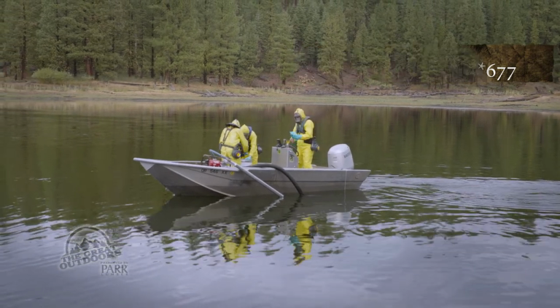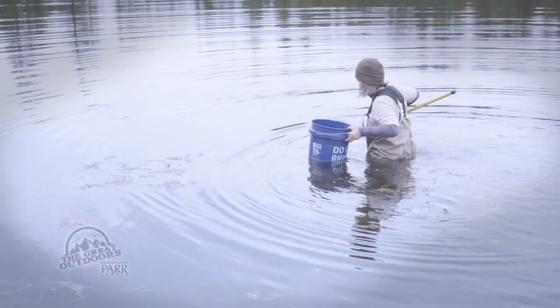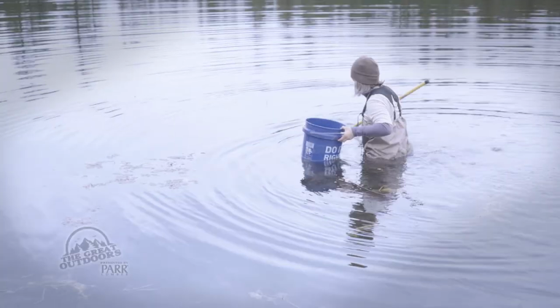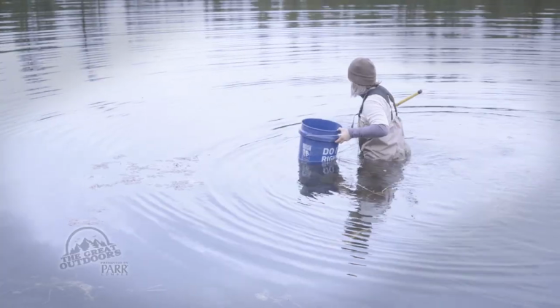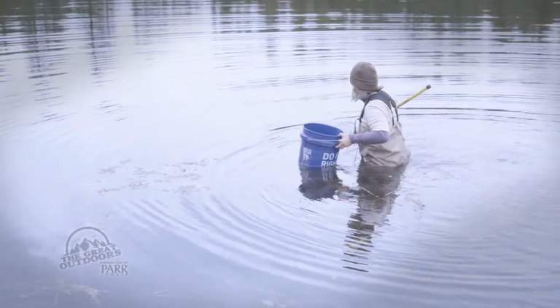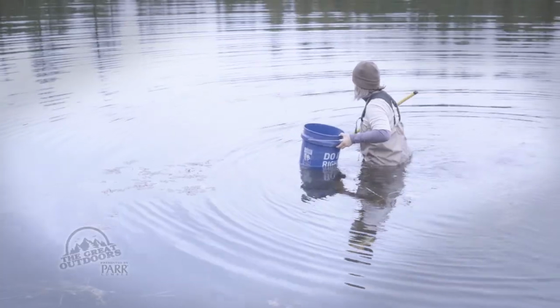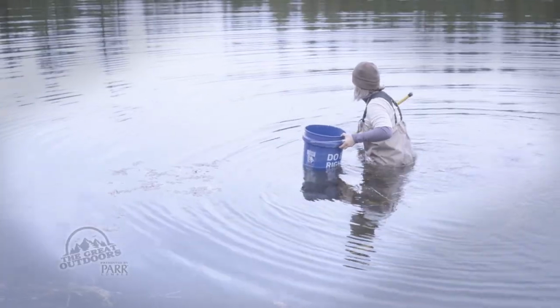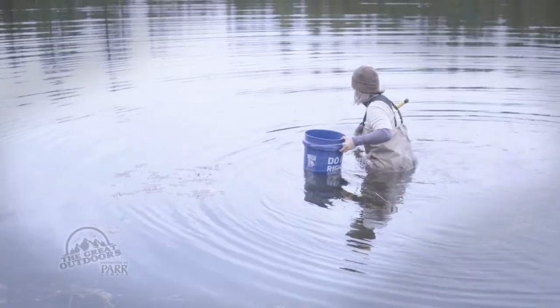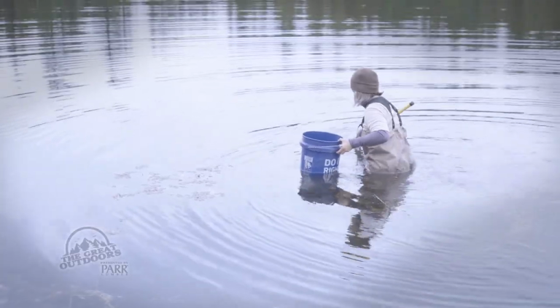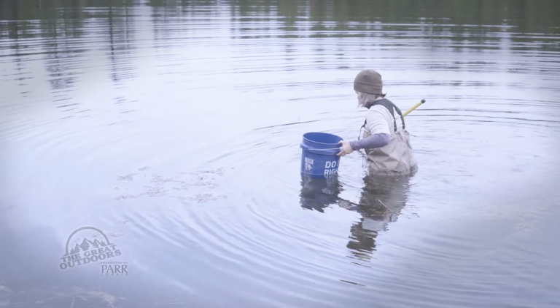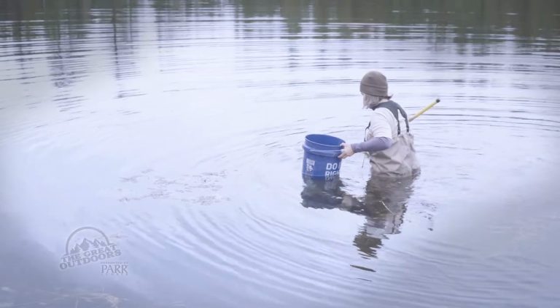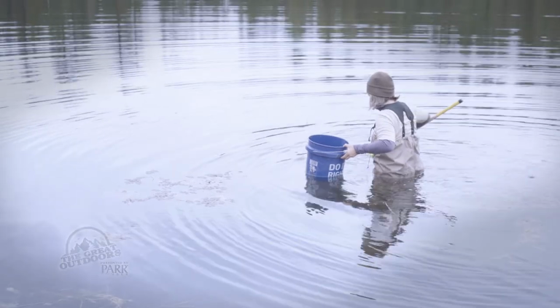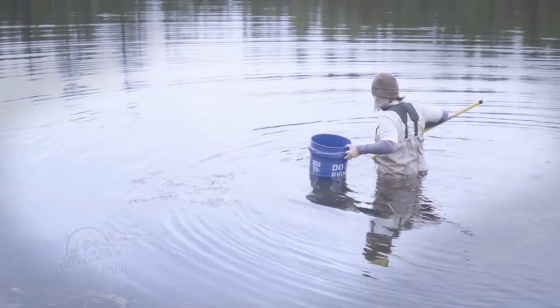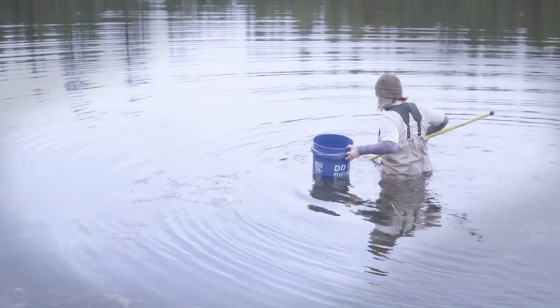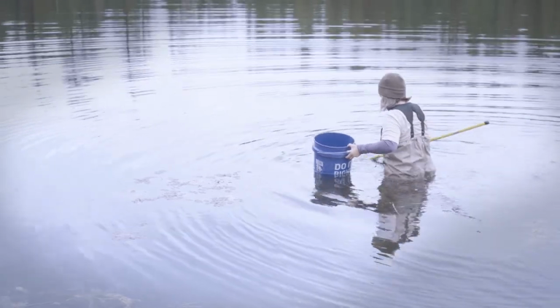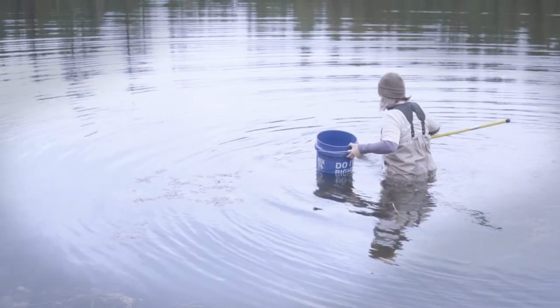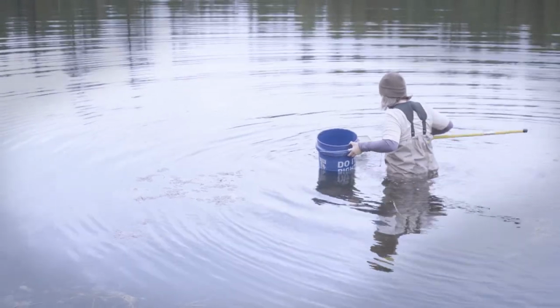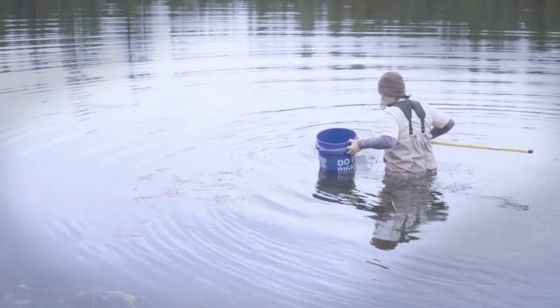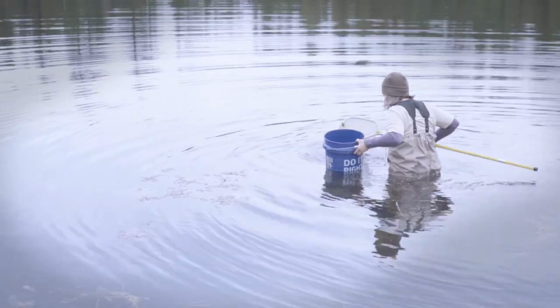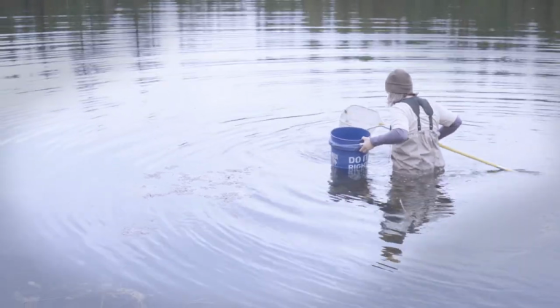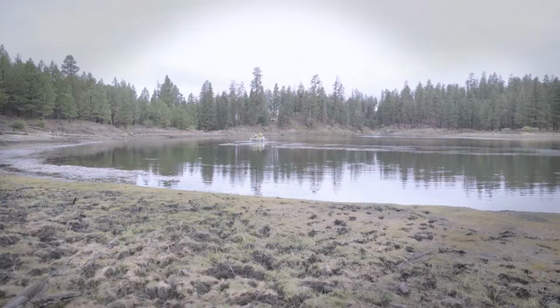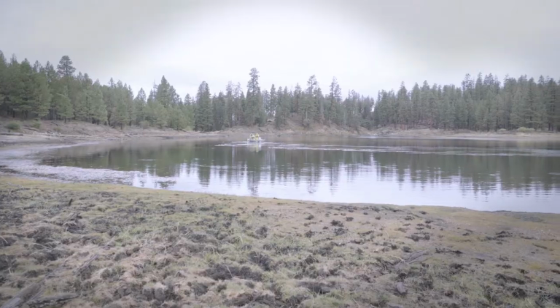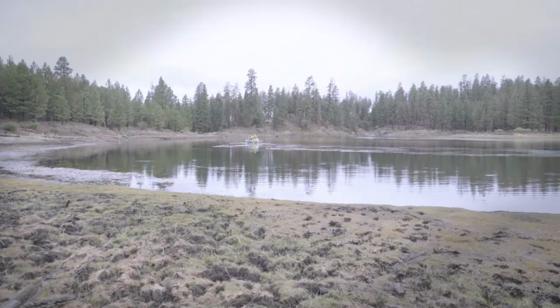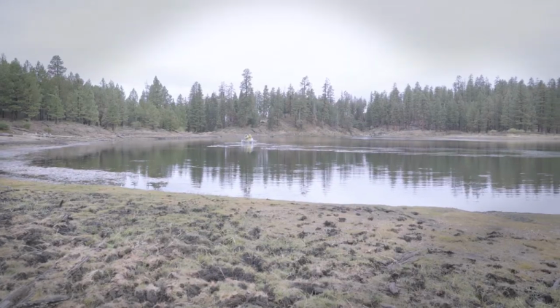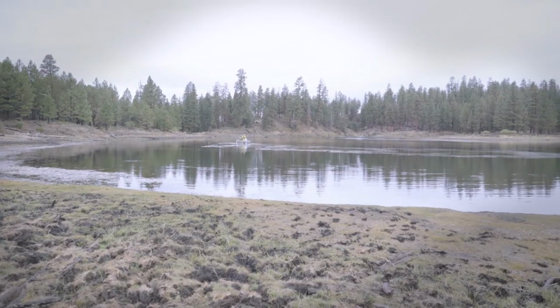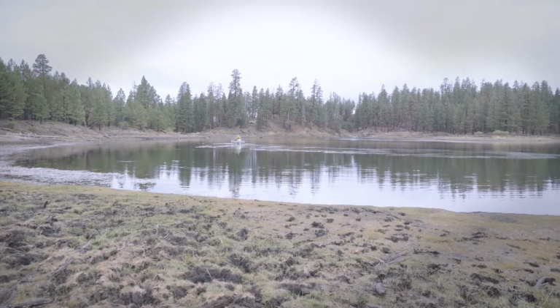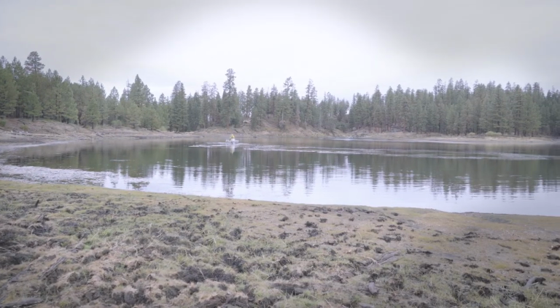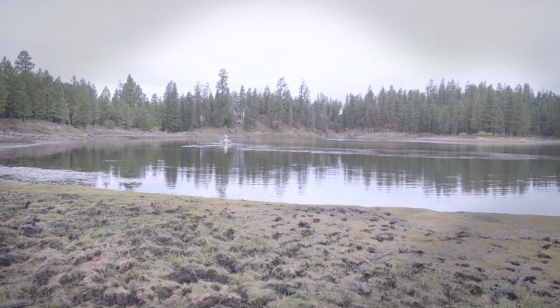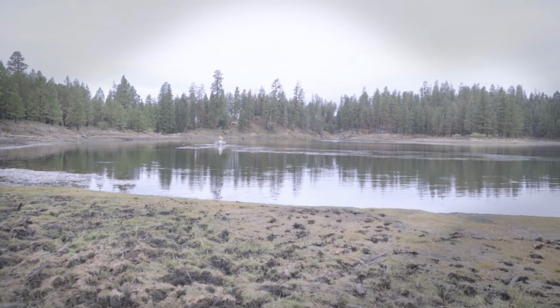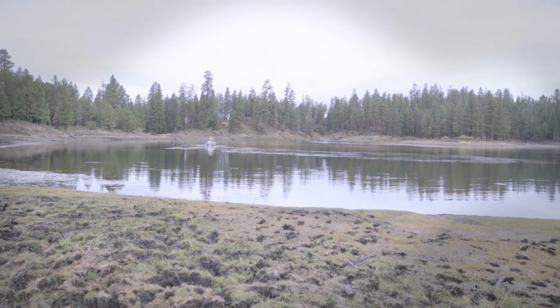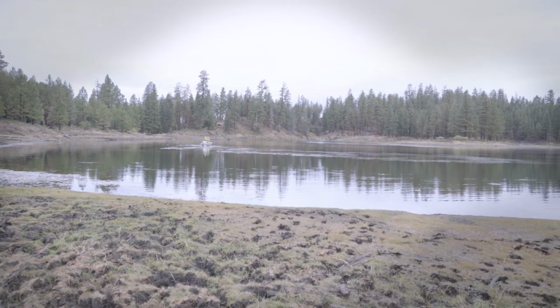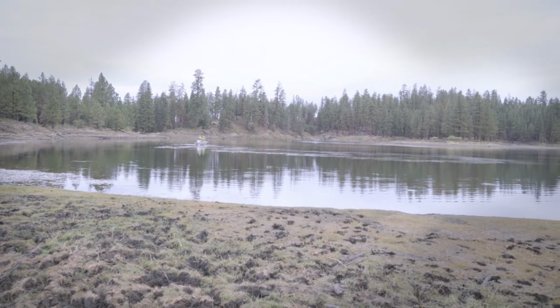From Hart Lake, I'm Brooke Snavely for The Great Outdoors.